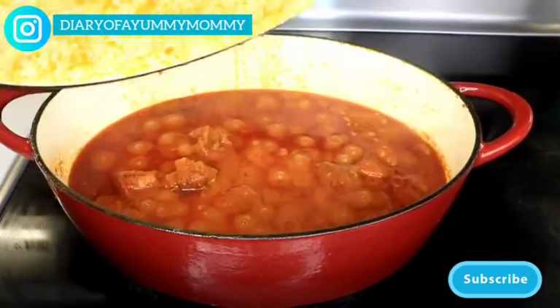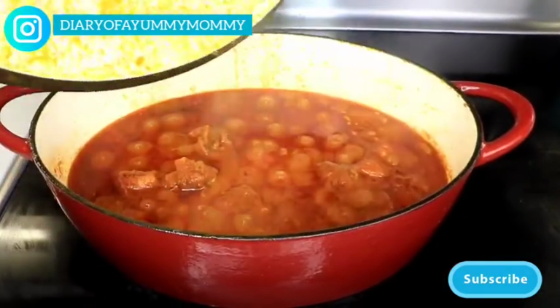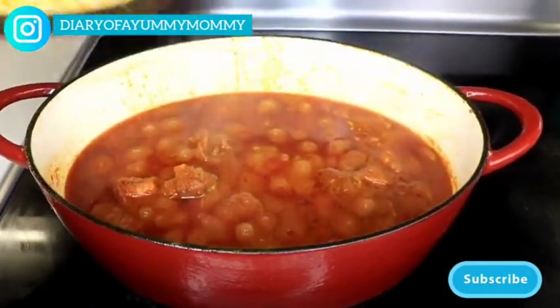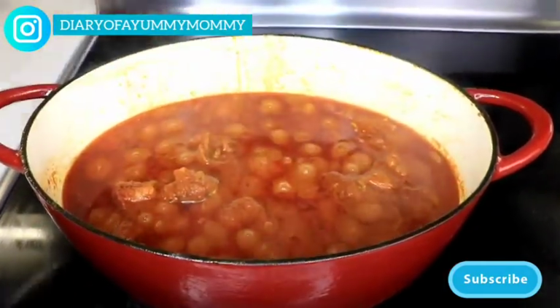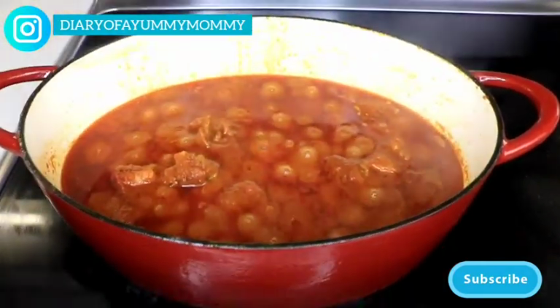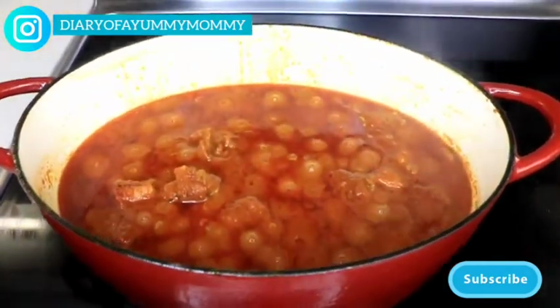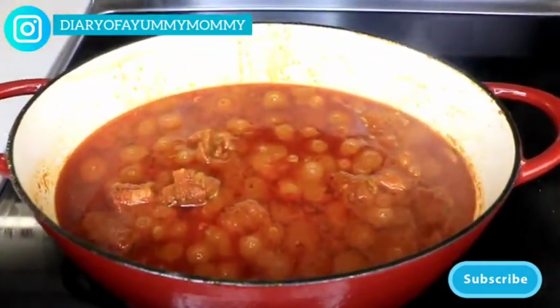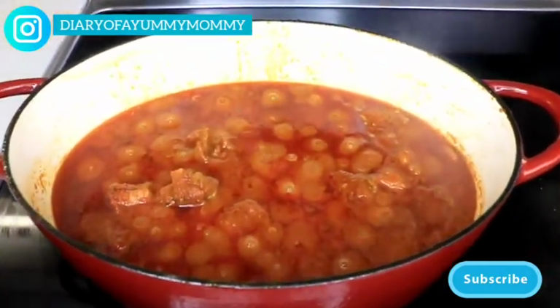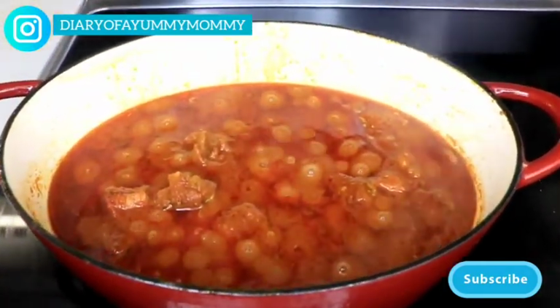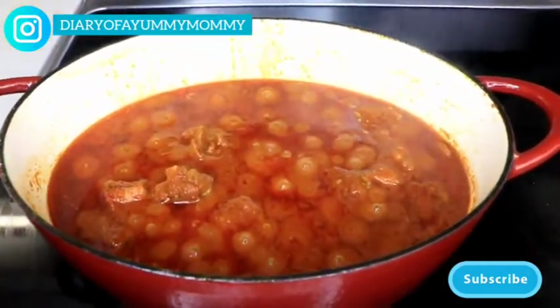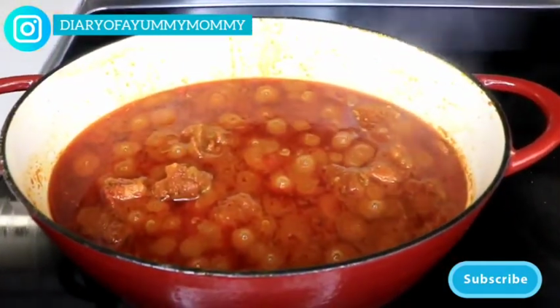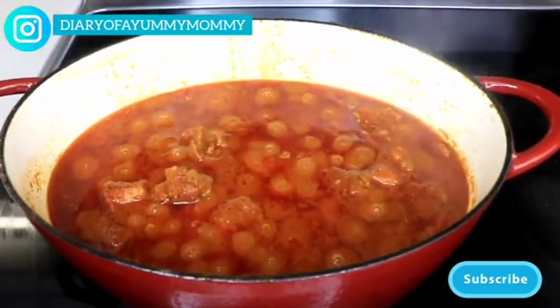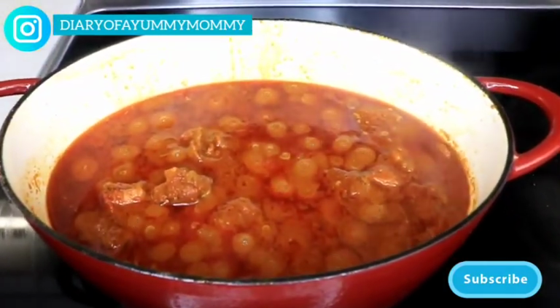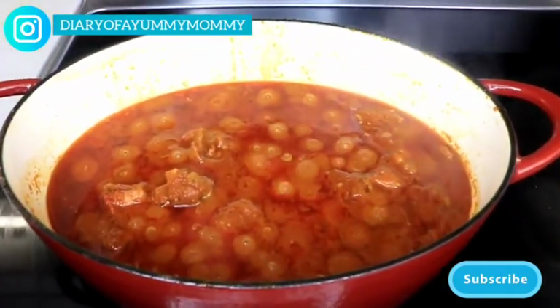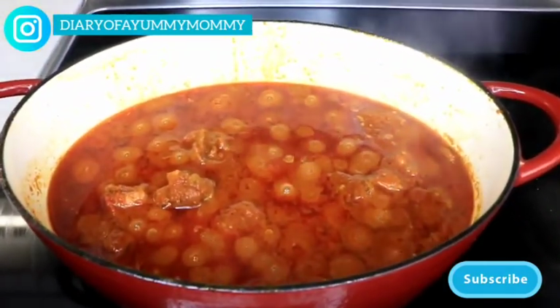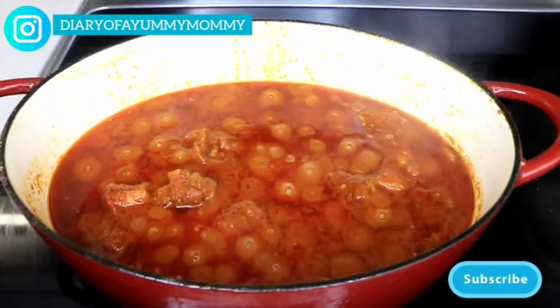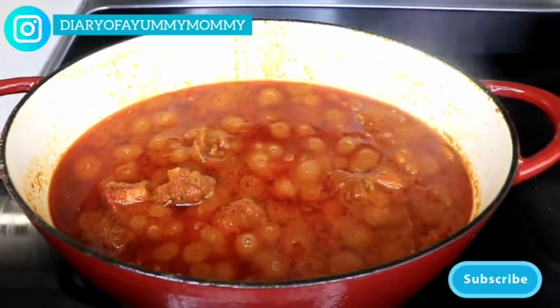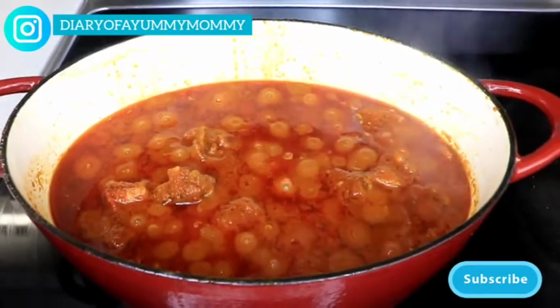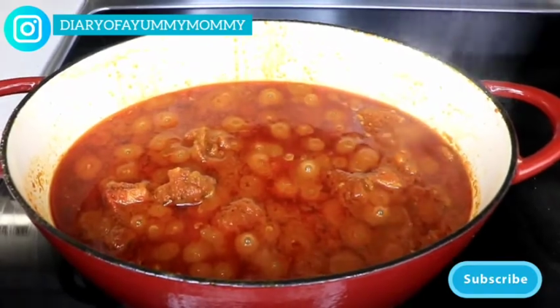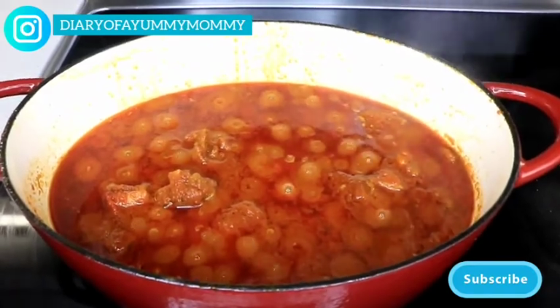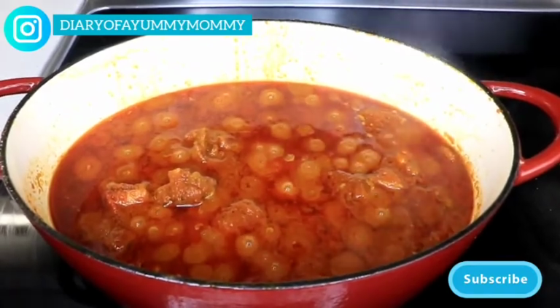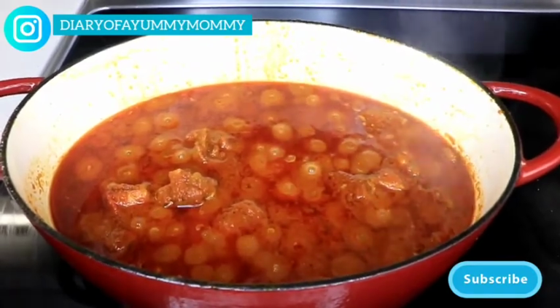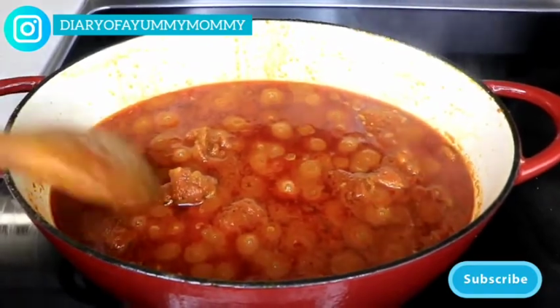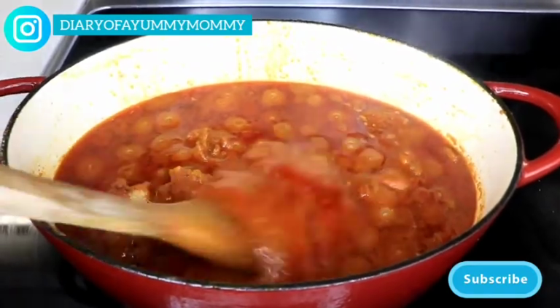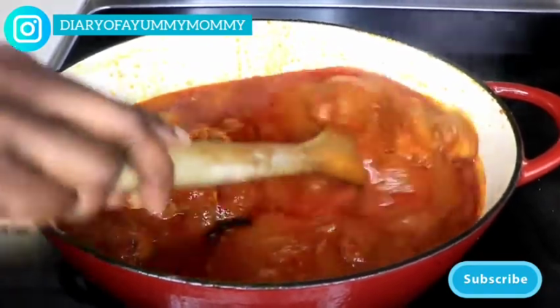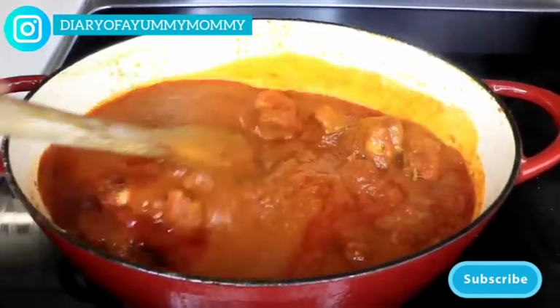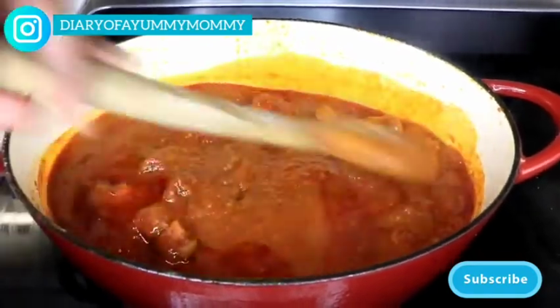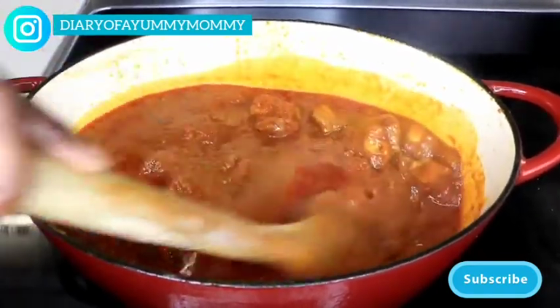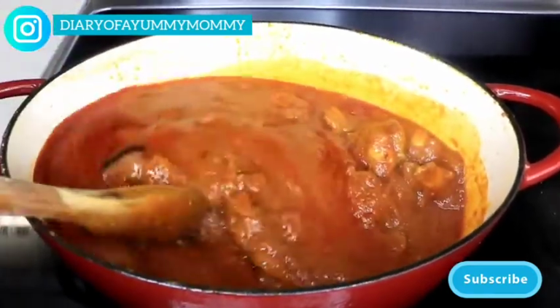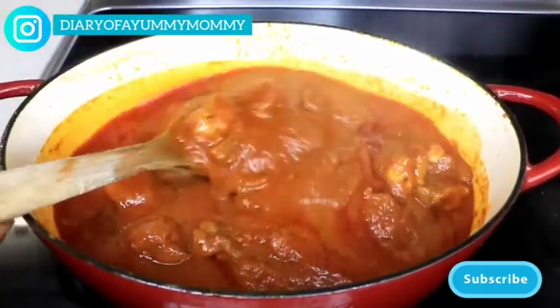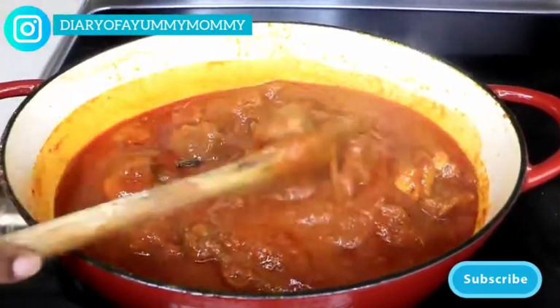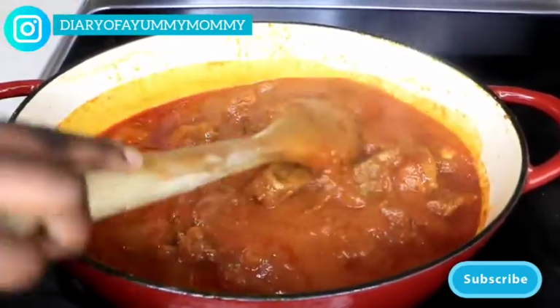Look at this beauty, guys — it smells amazing. You need to be in the kitchen!